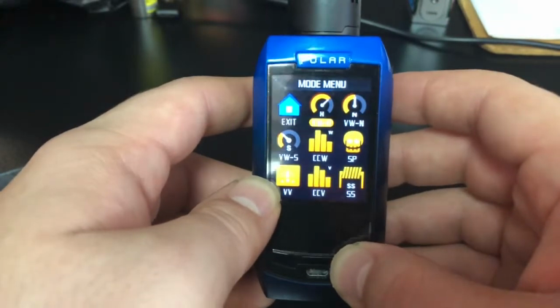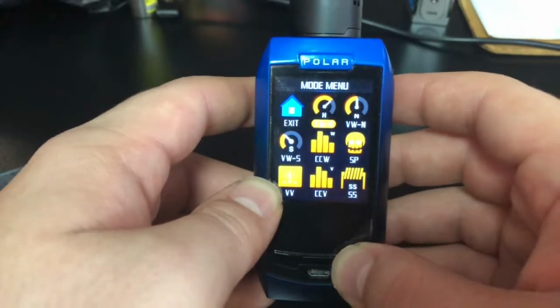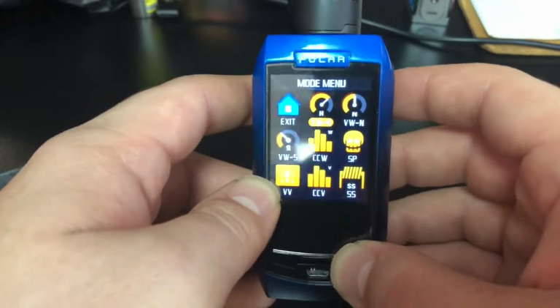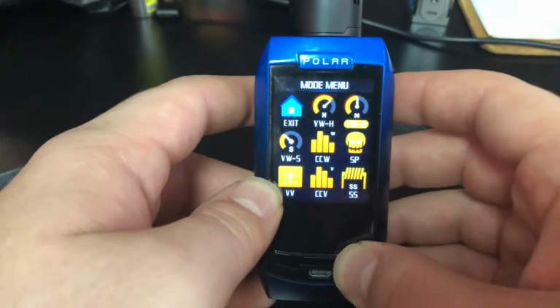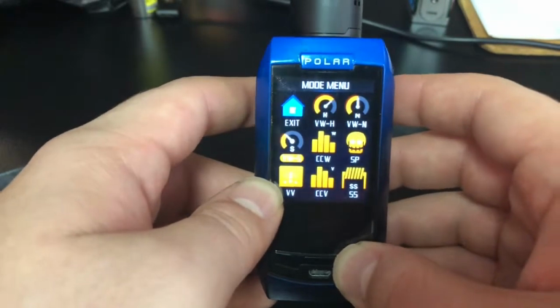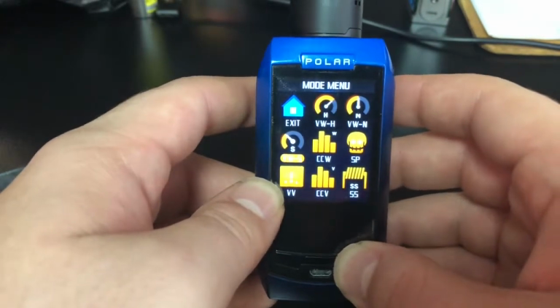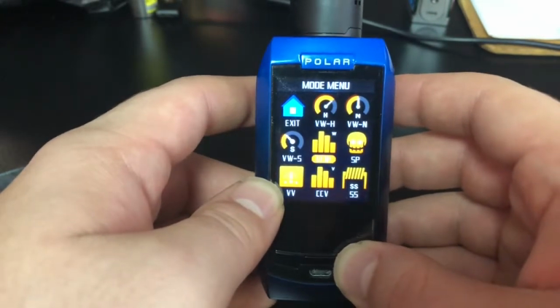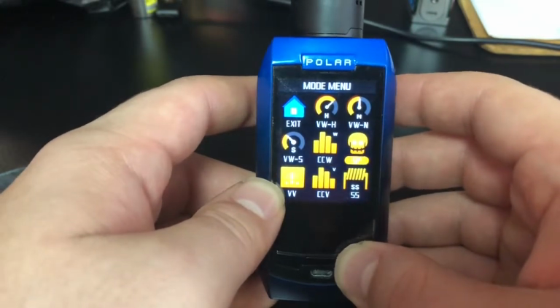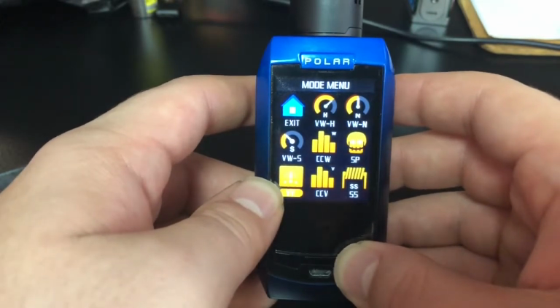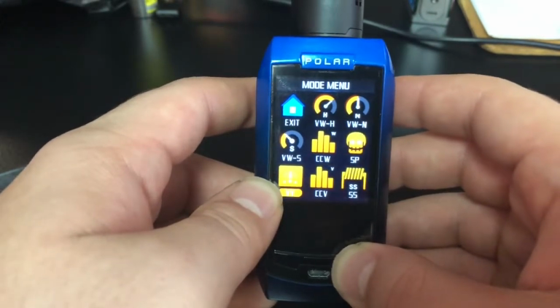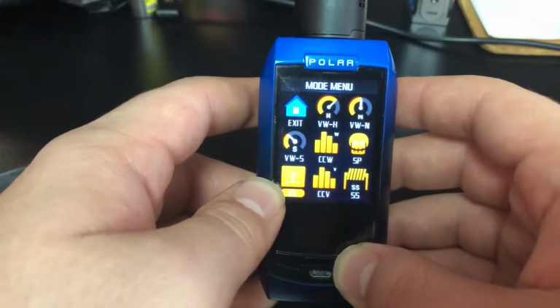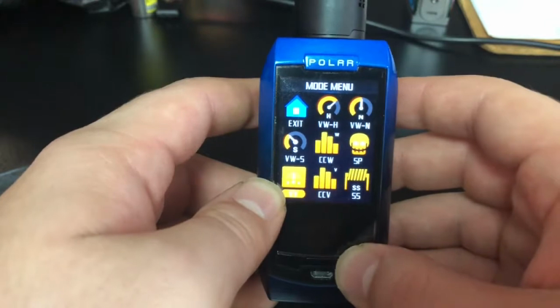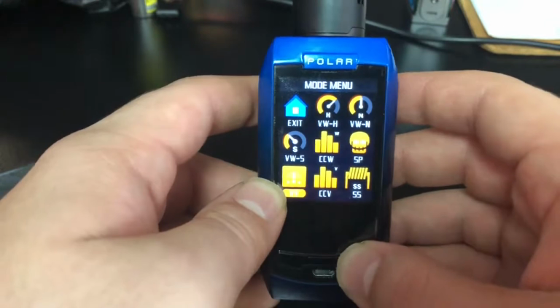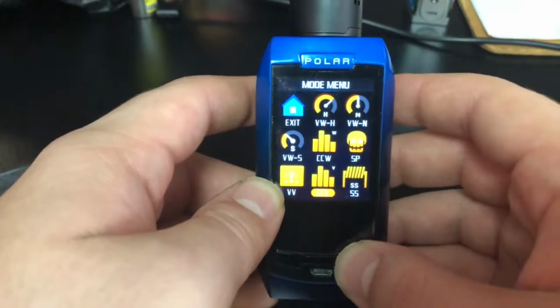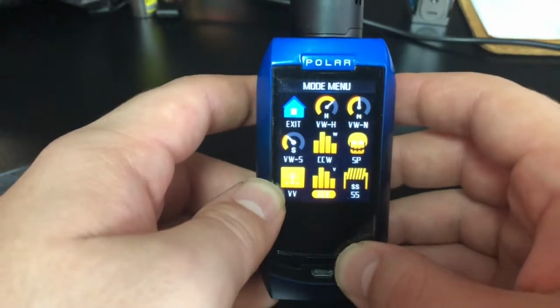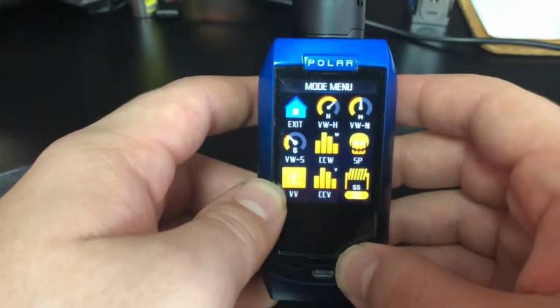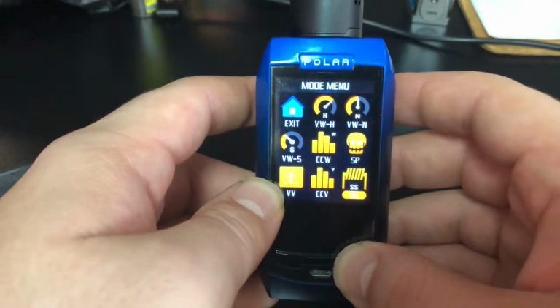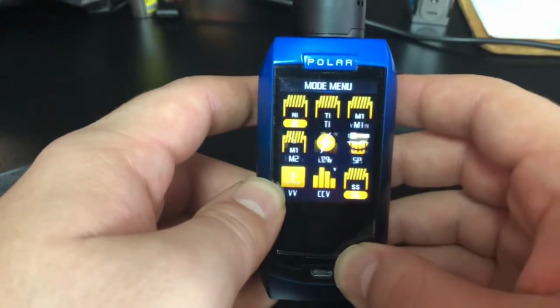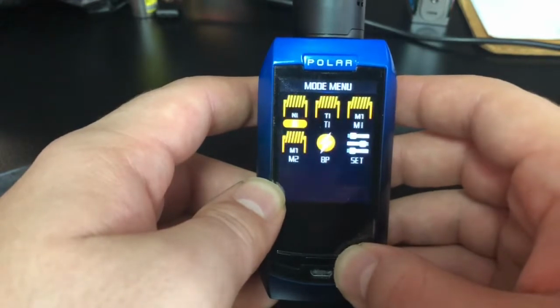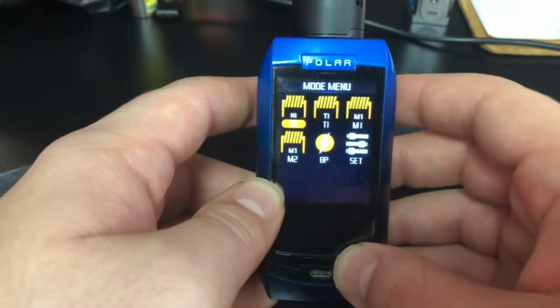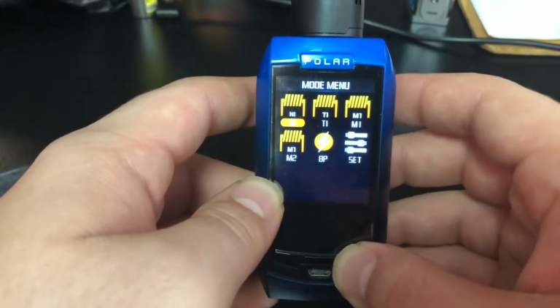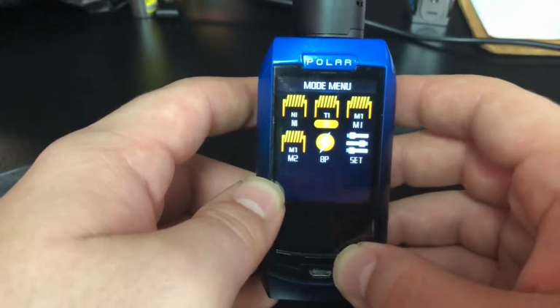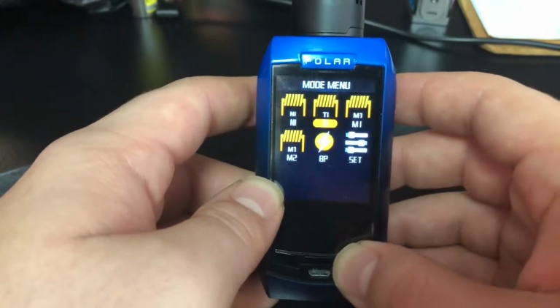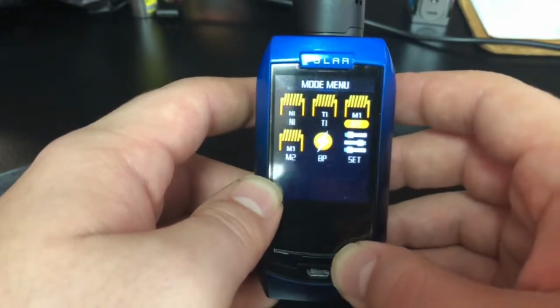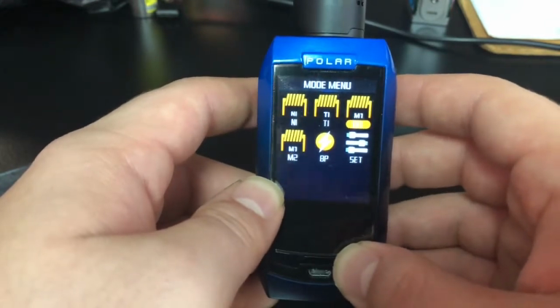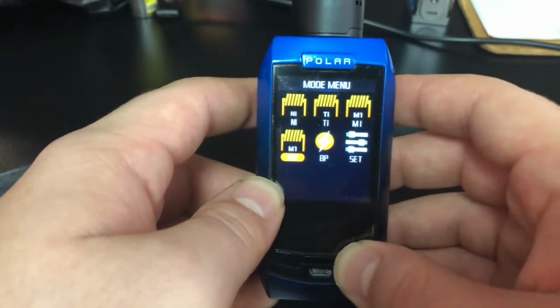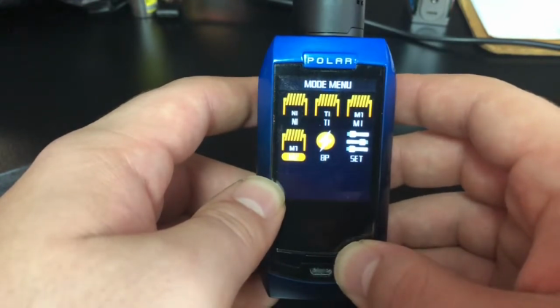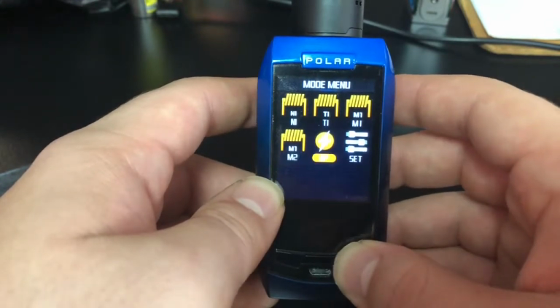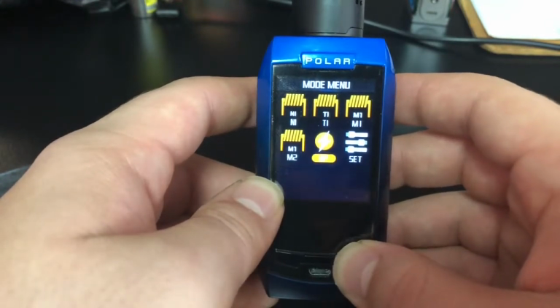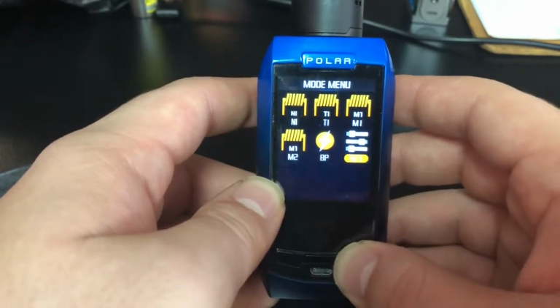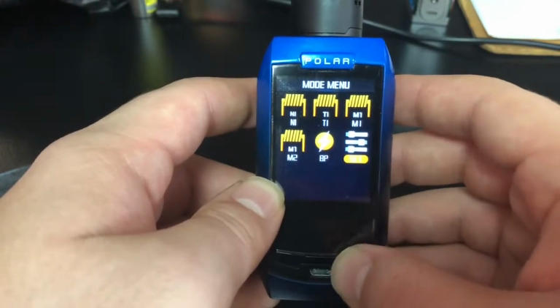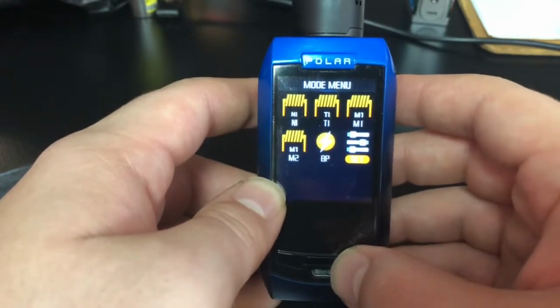I'm actually going to go into the settings because I want to see if you can change the graphic user interface real quick.